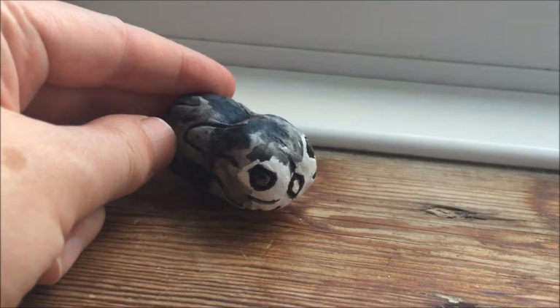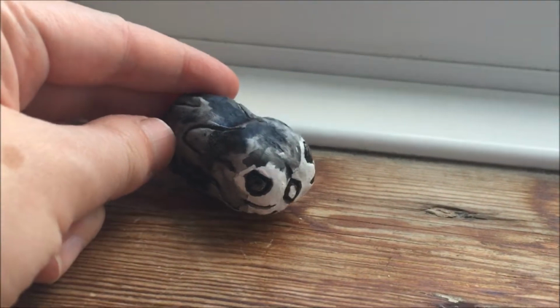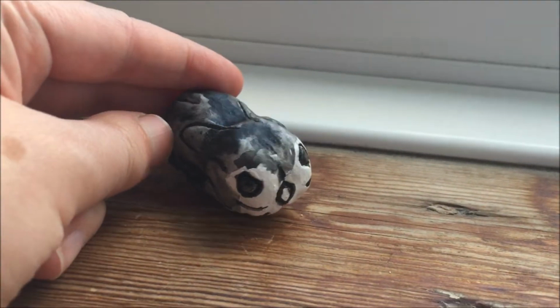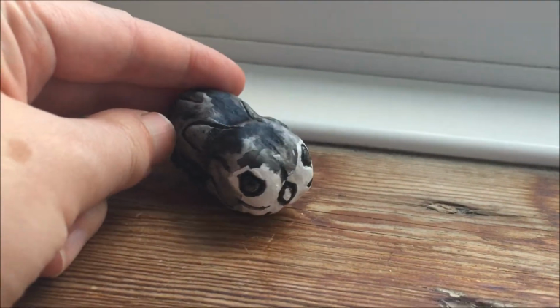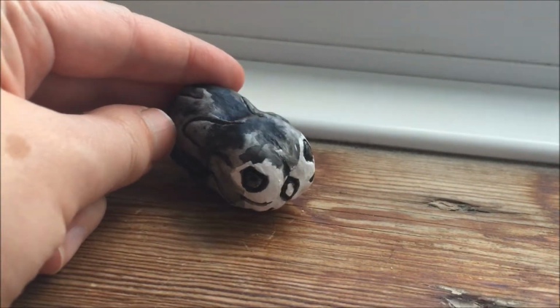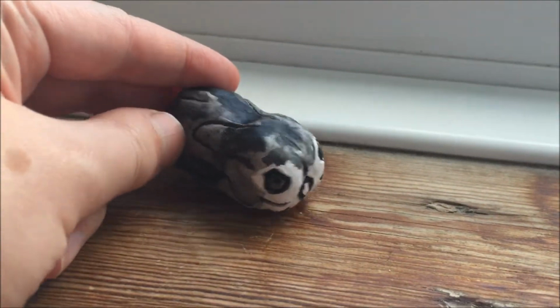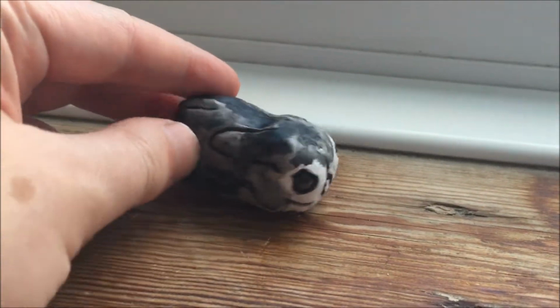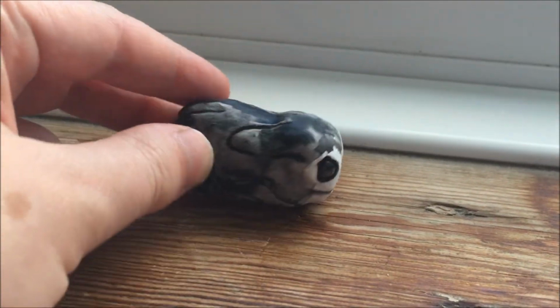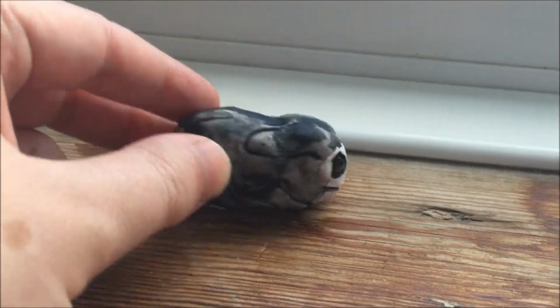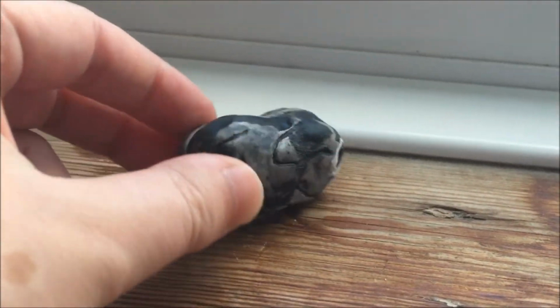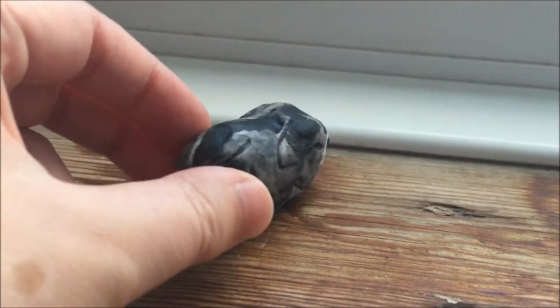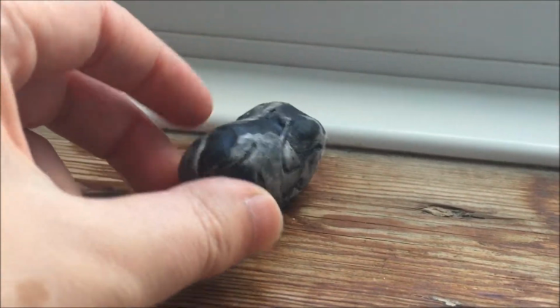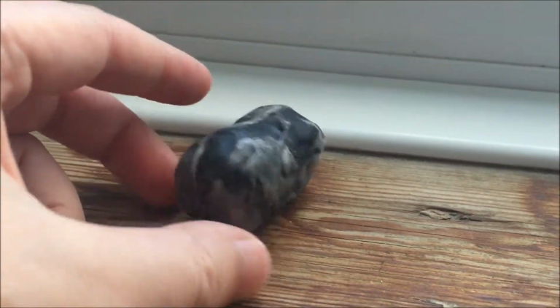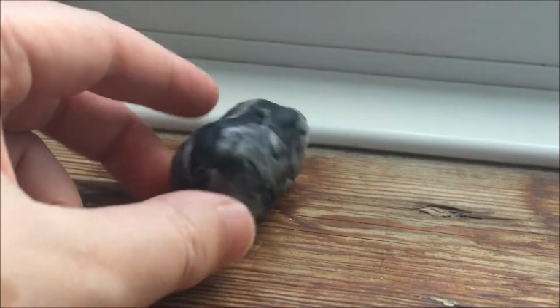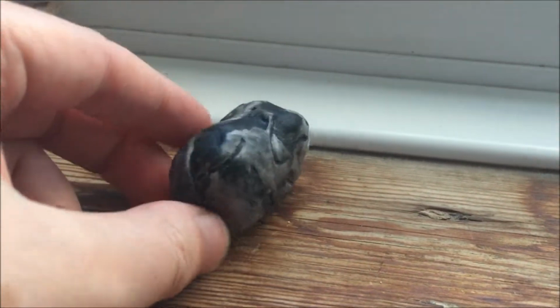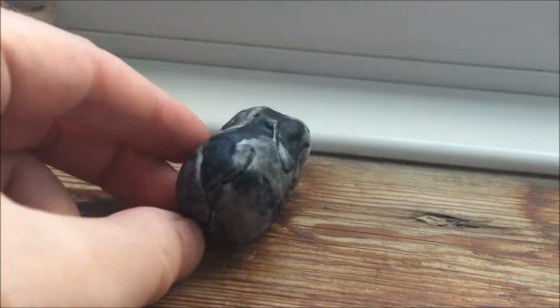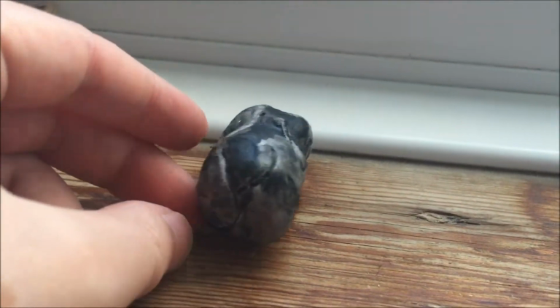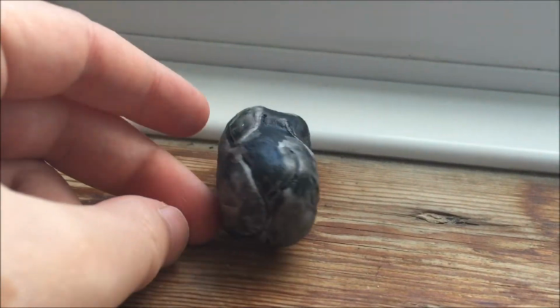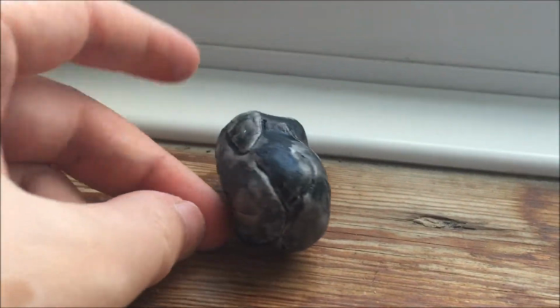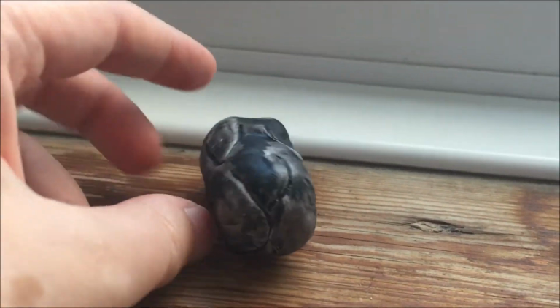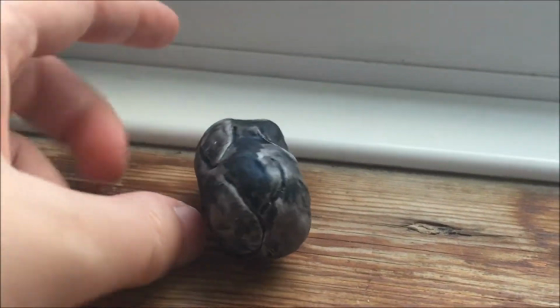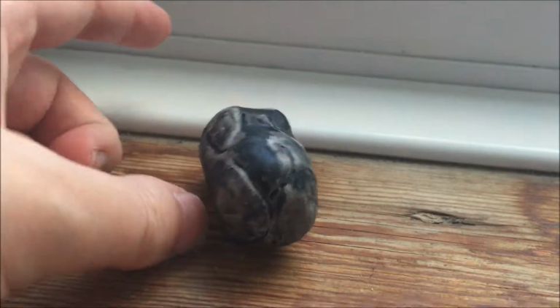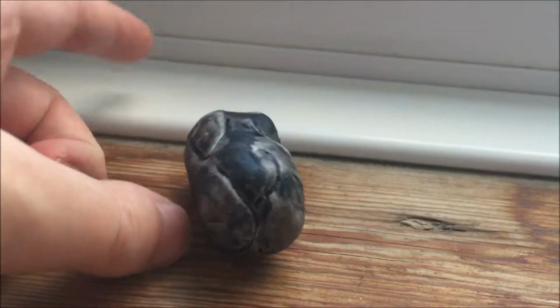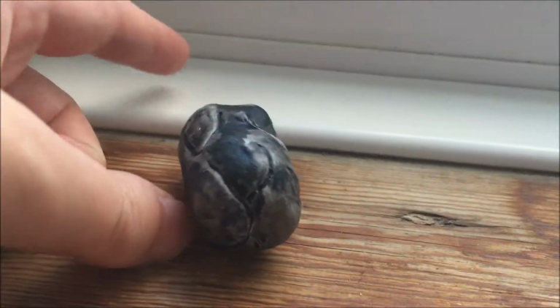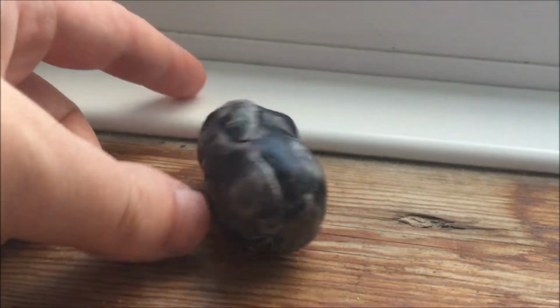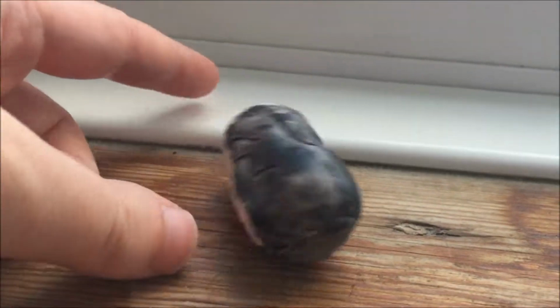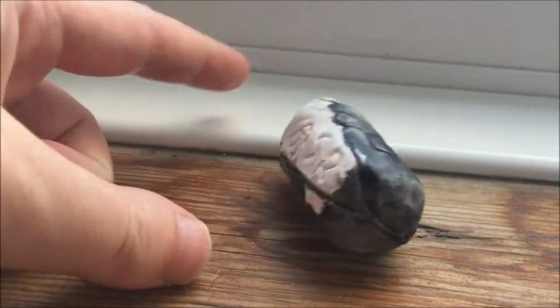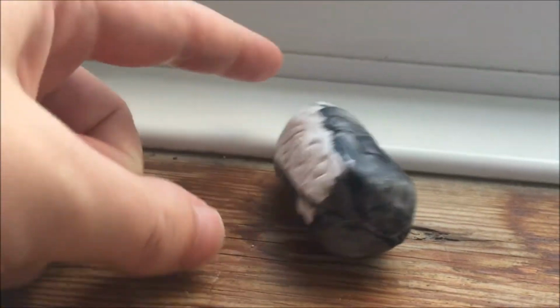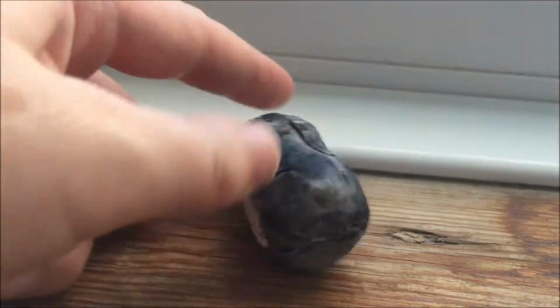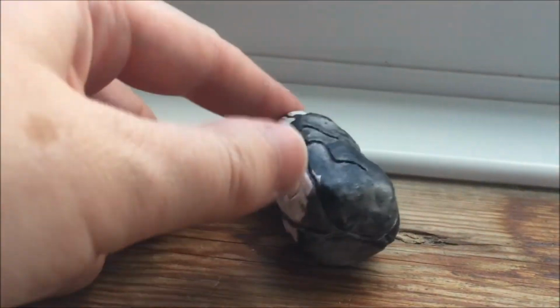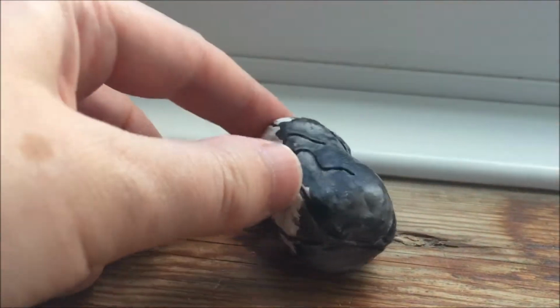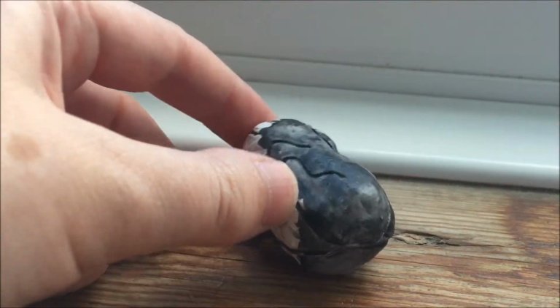This is the rabbit. And I've used Warhammer paint.